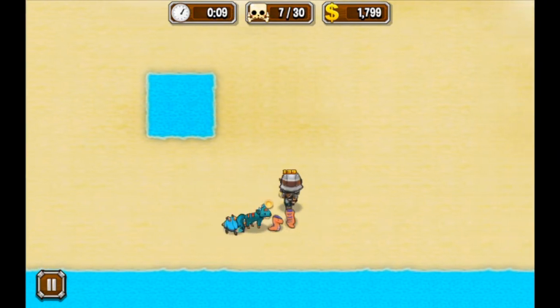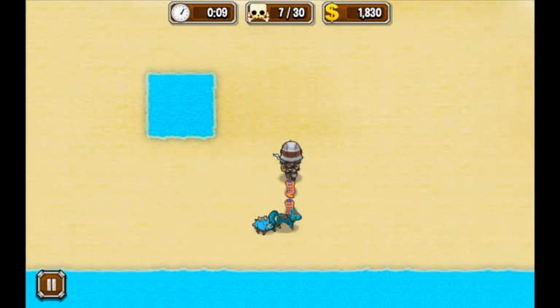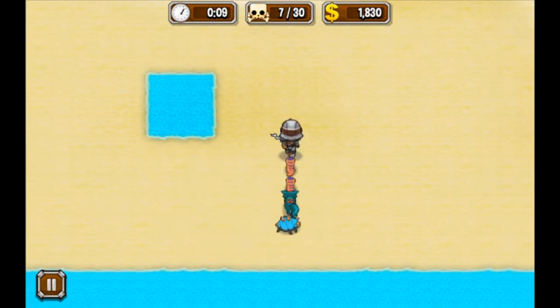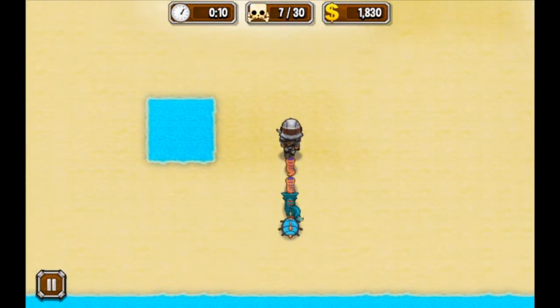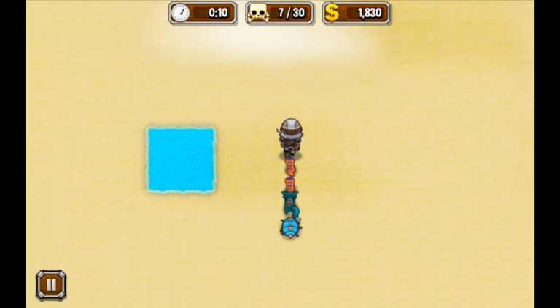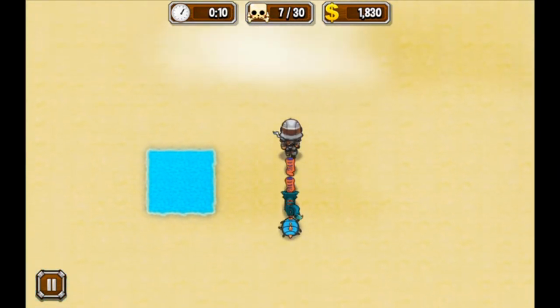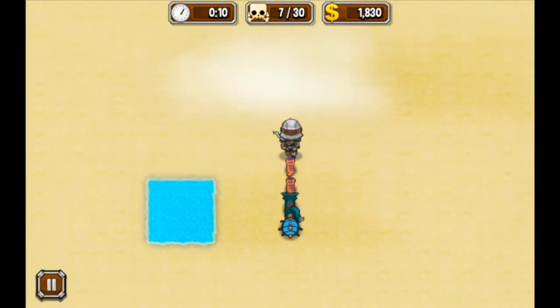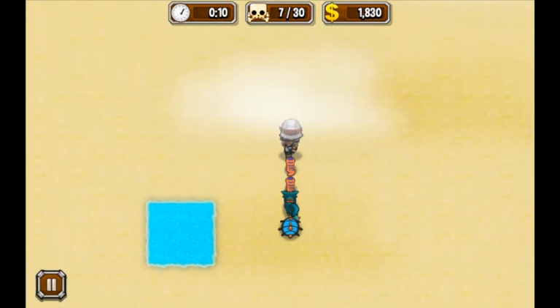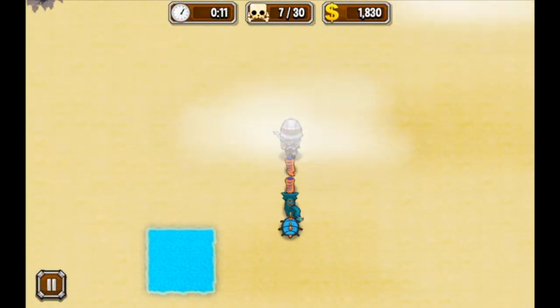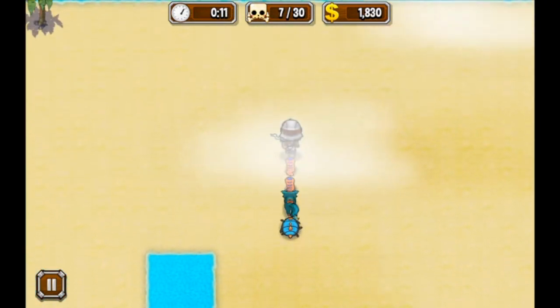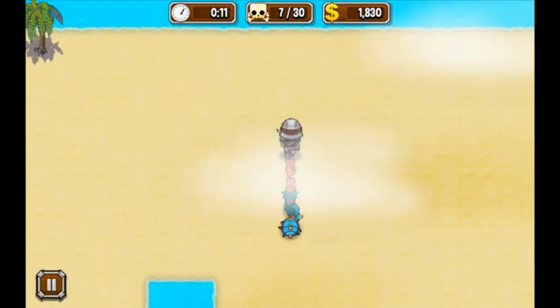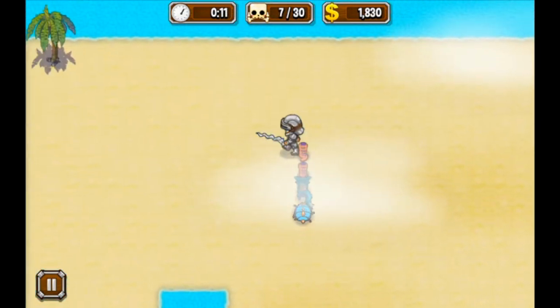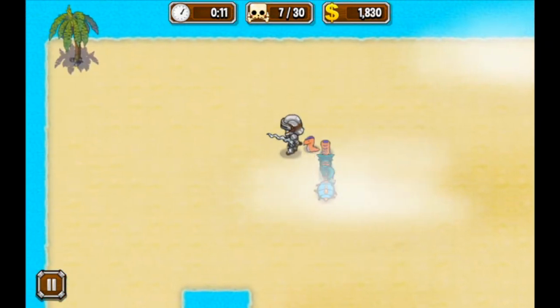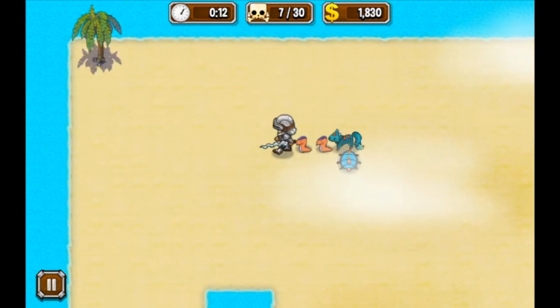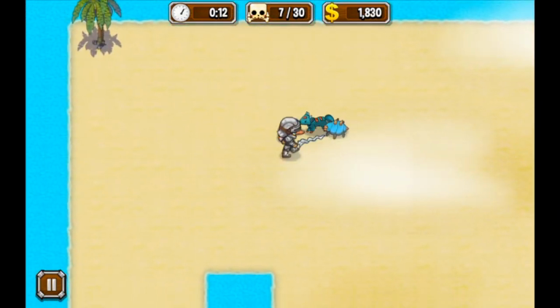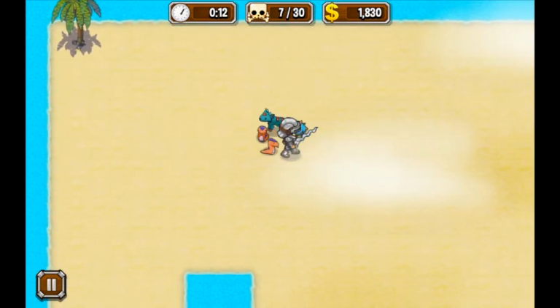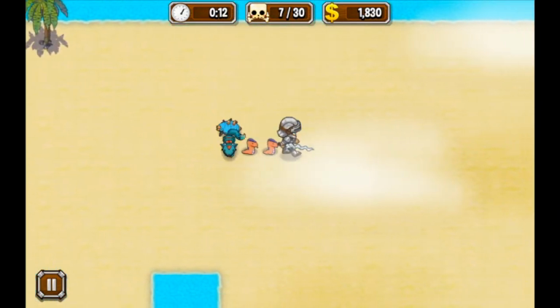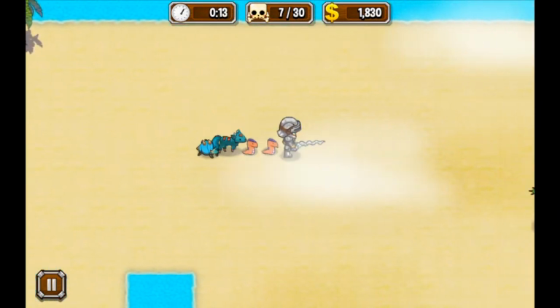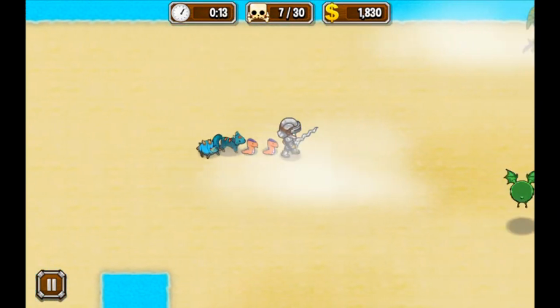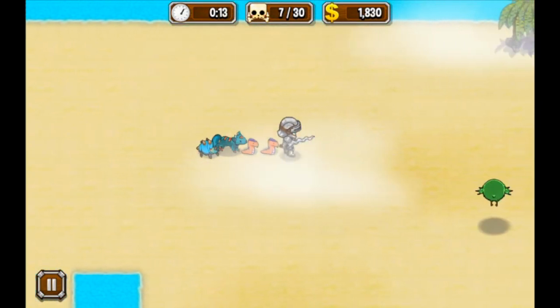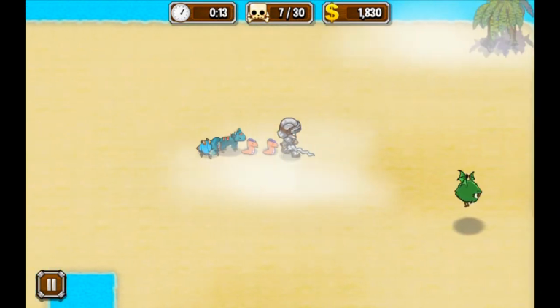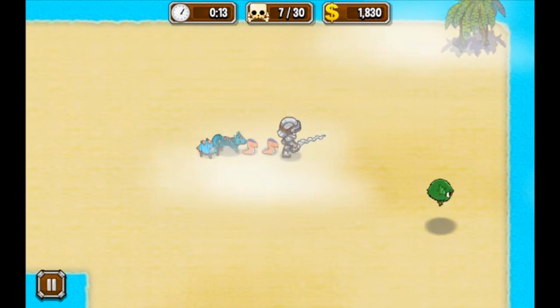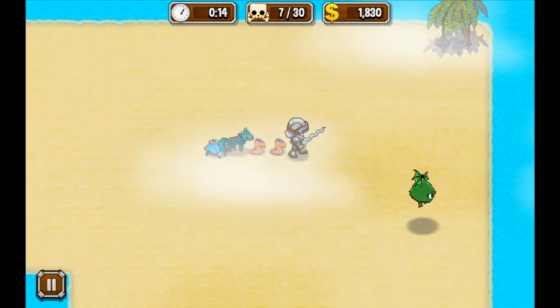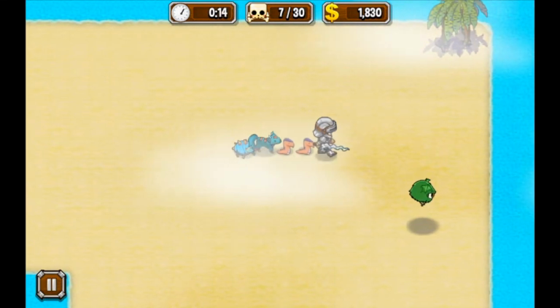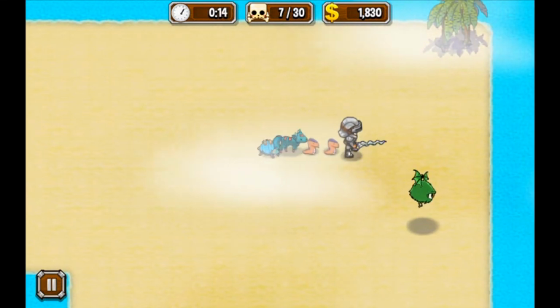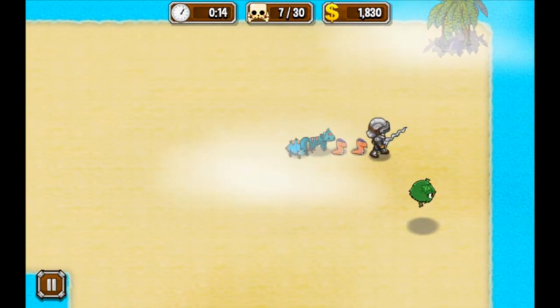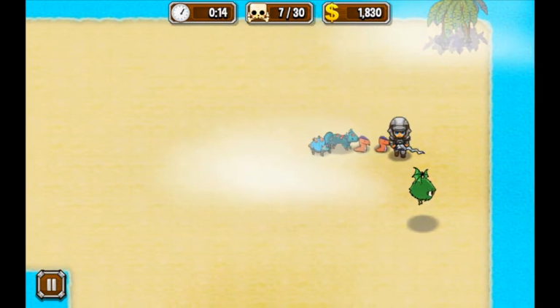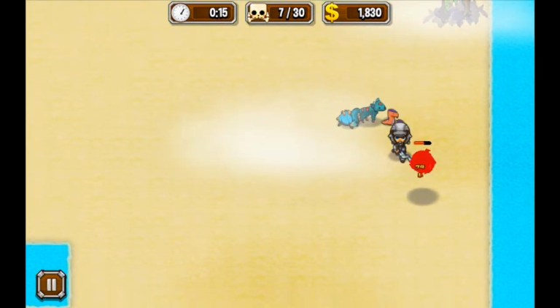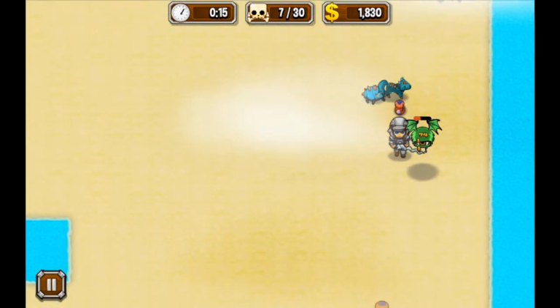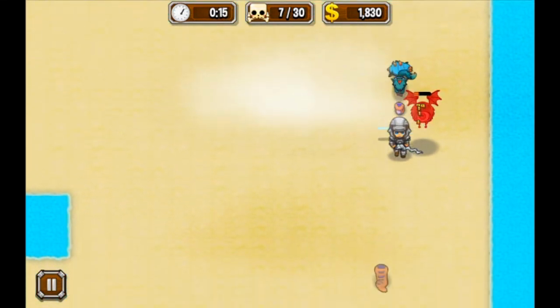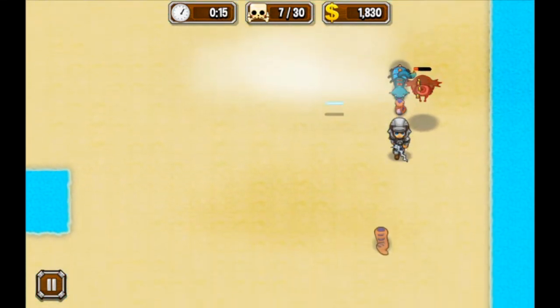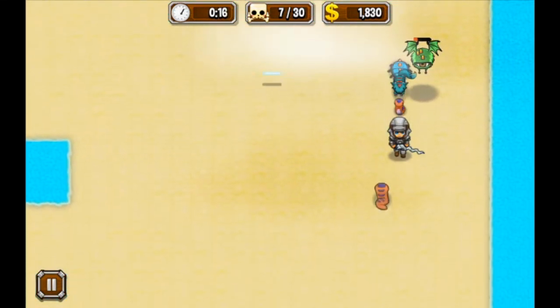Besides your health, you have to watch the walls or borders of the maps, the enemies, and your body or your pets. You mustn't hit anything of these.